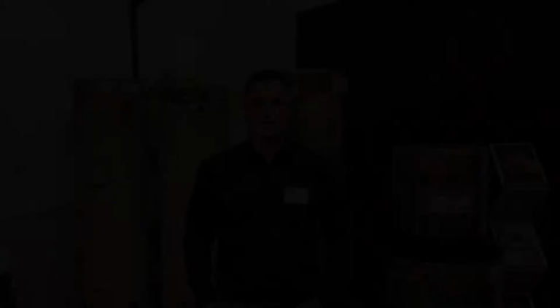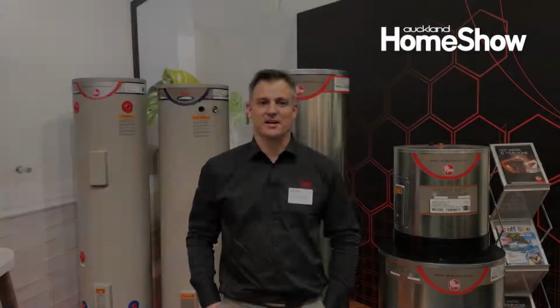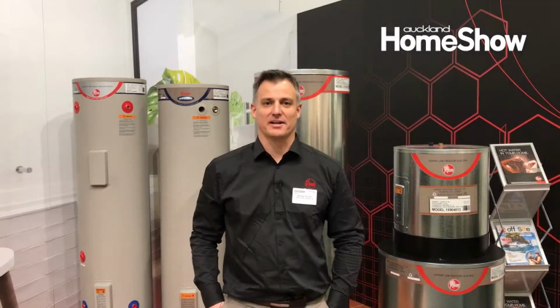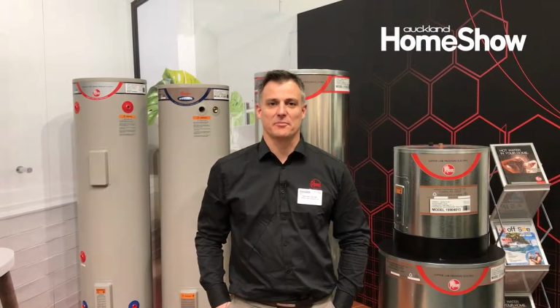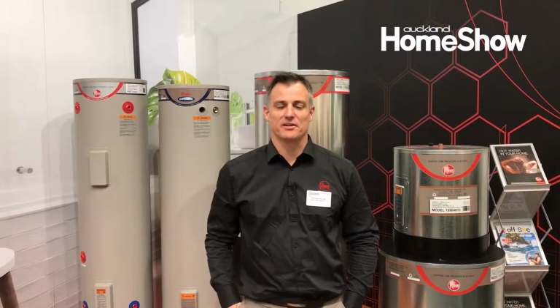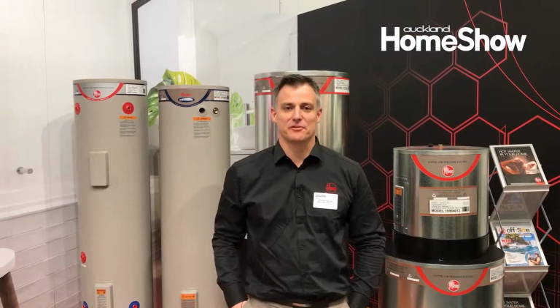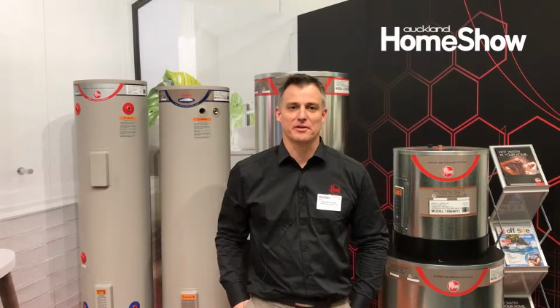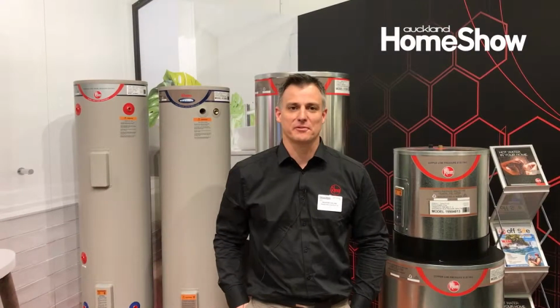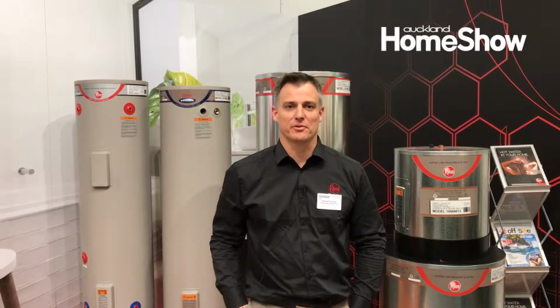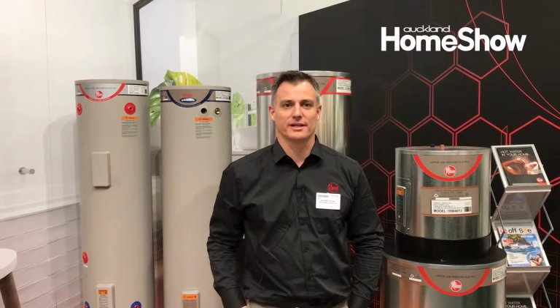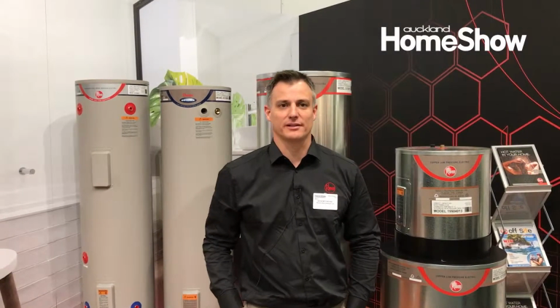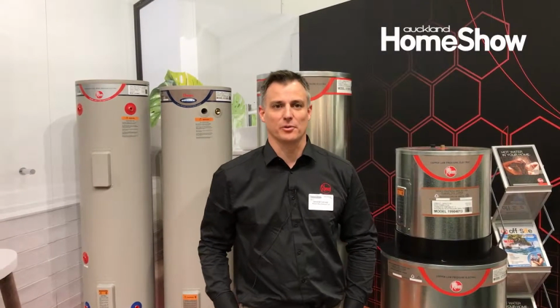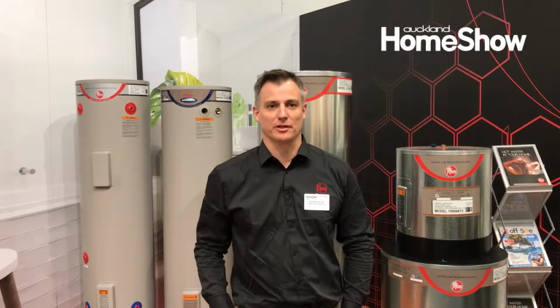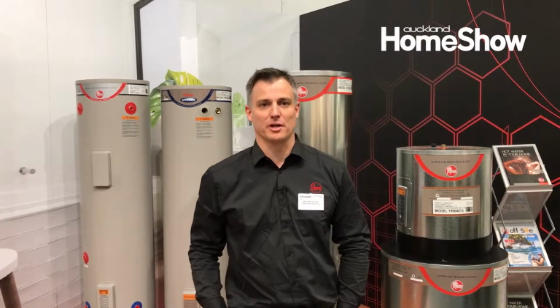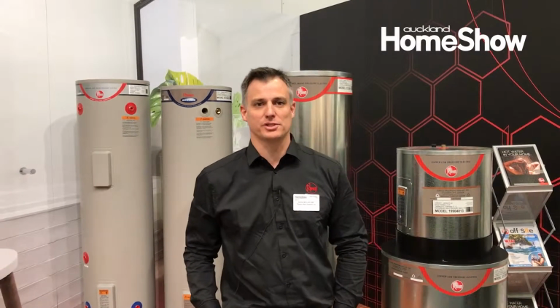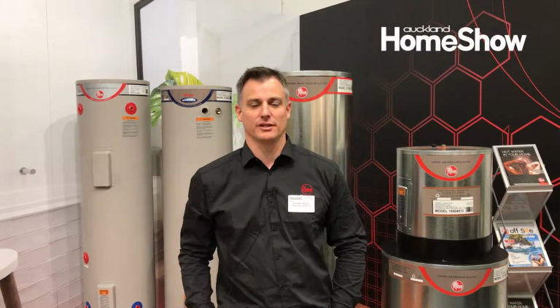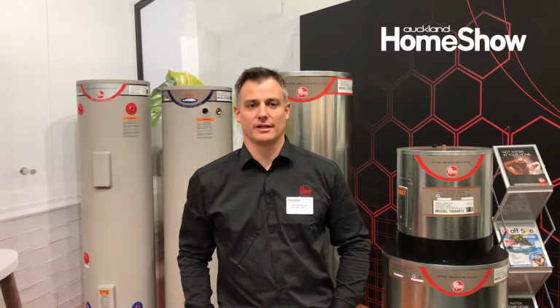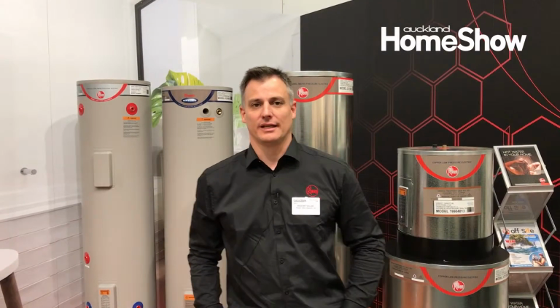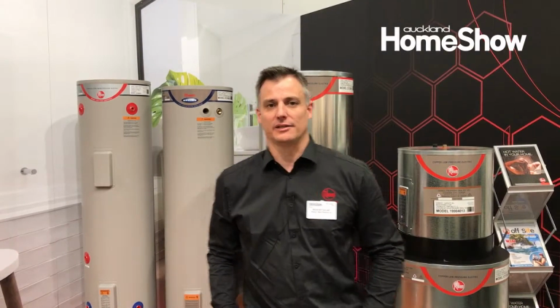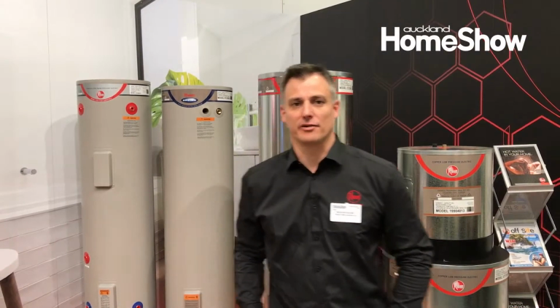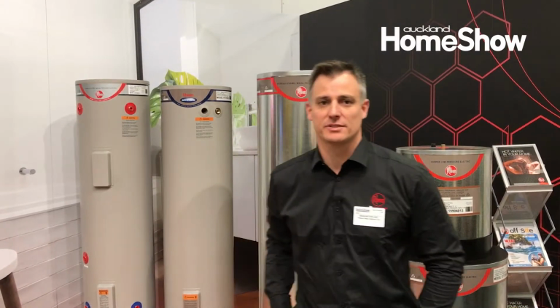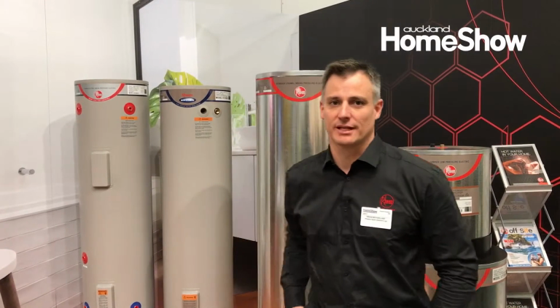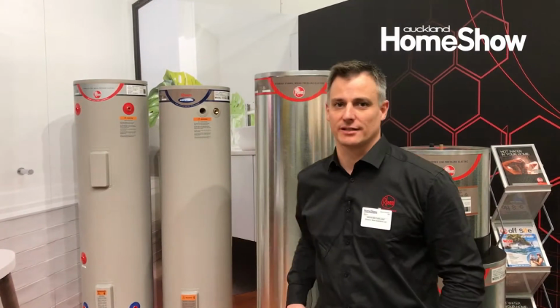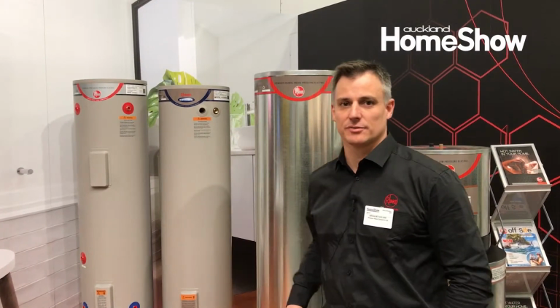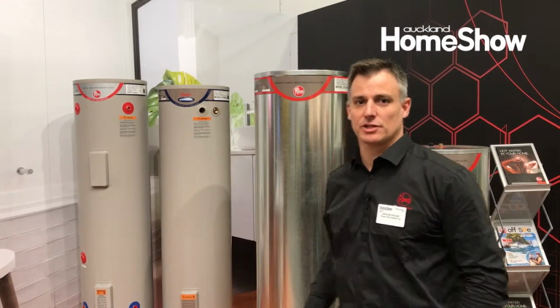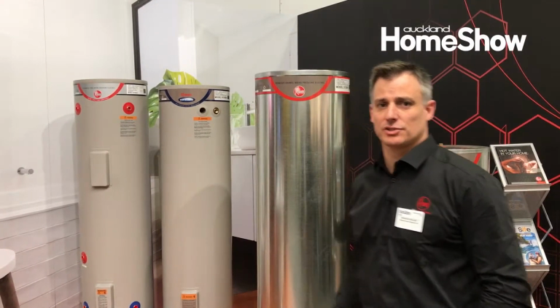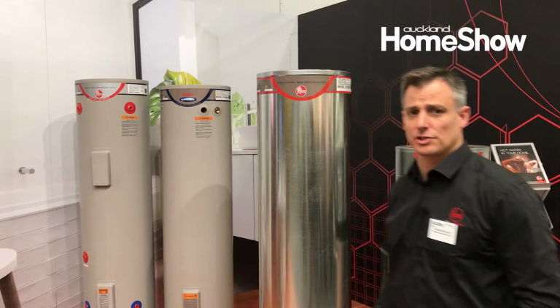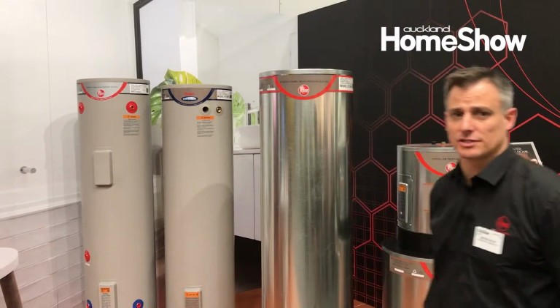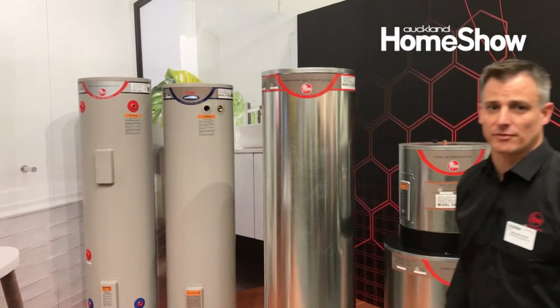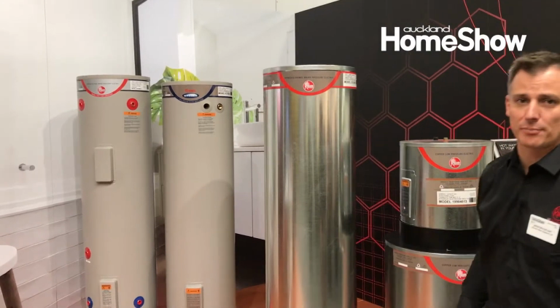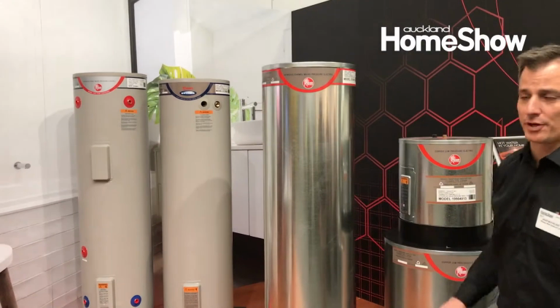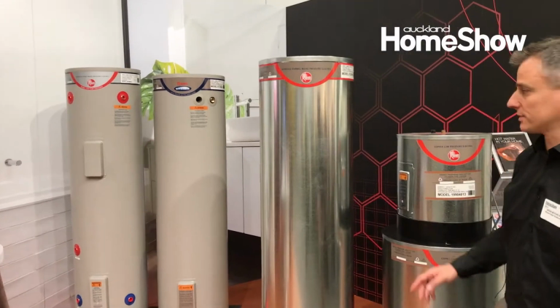Hi, I'm Brian from Rheem. We're here at the Auckland Home Show at the Rheem stand. I'm just going to show you some of our products.